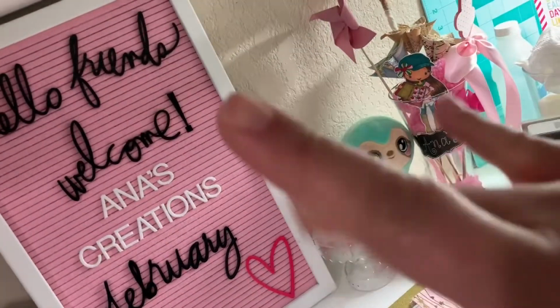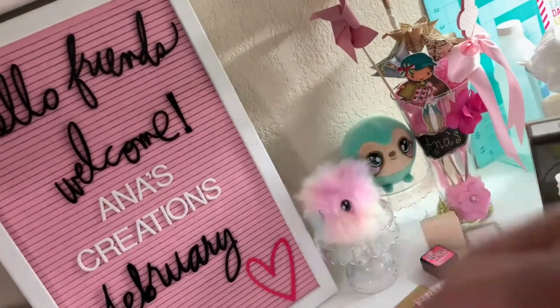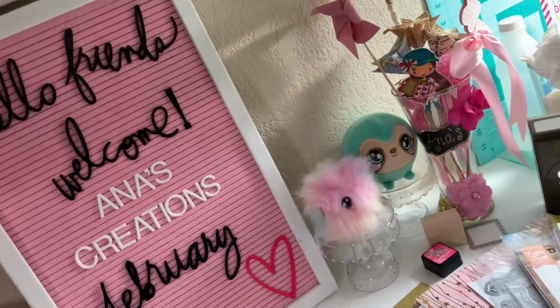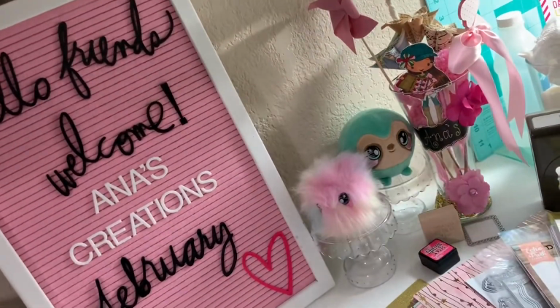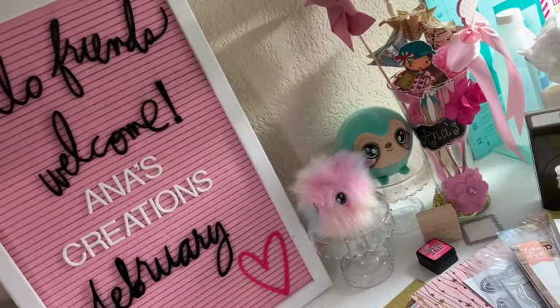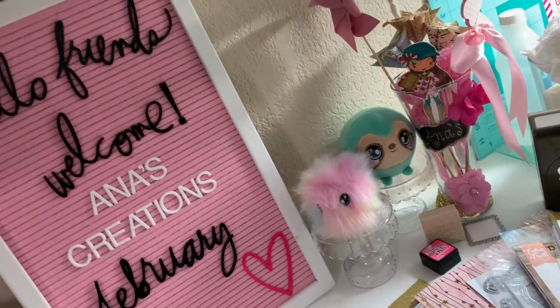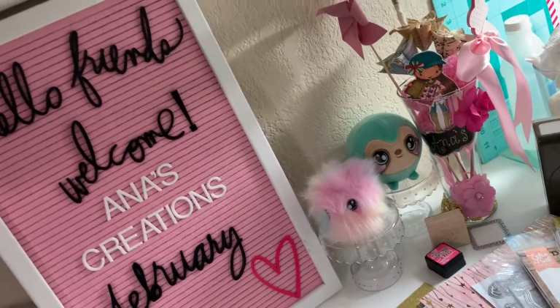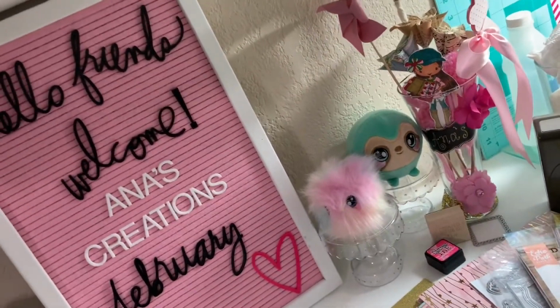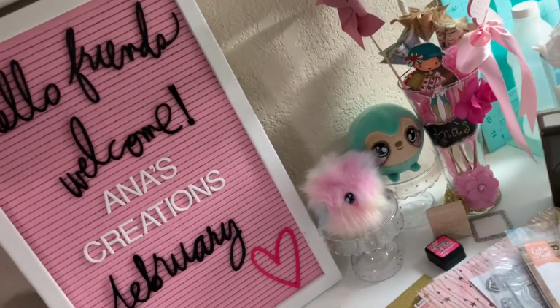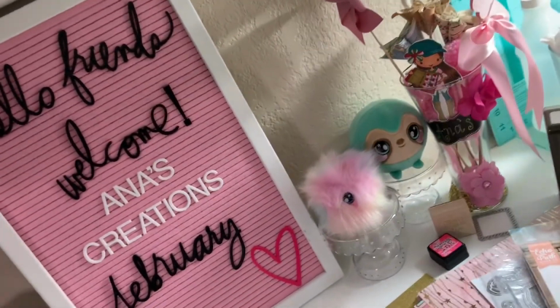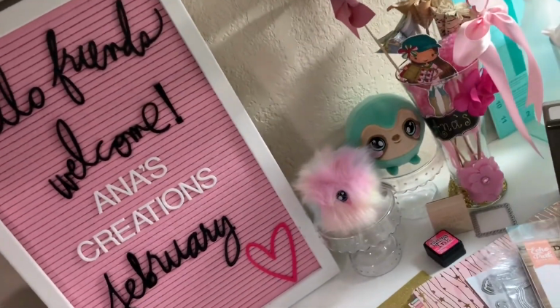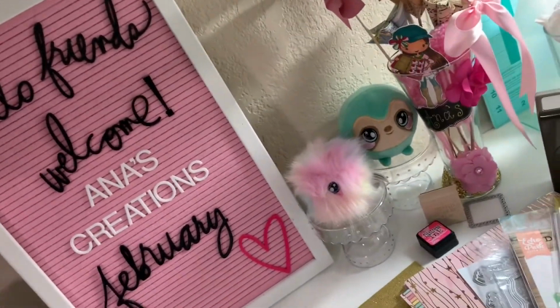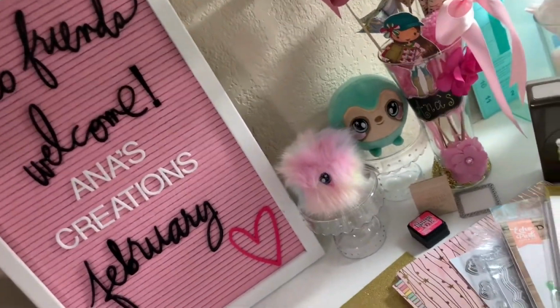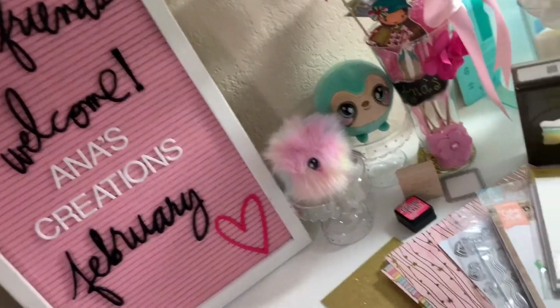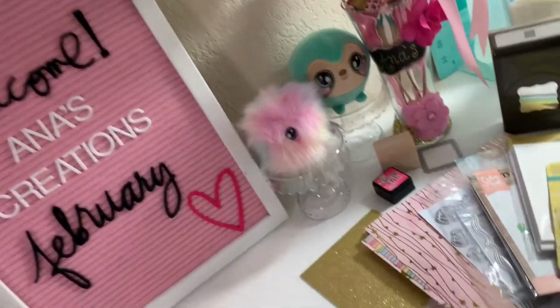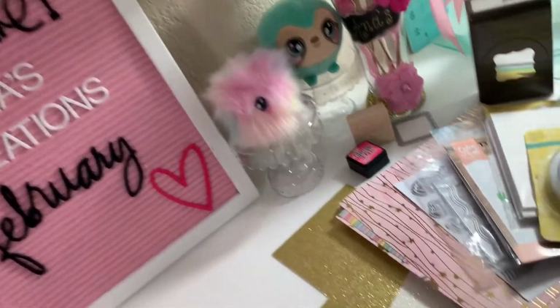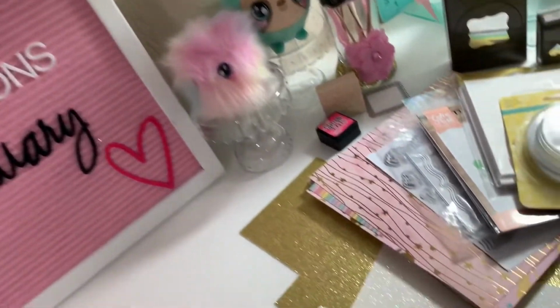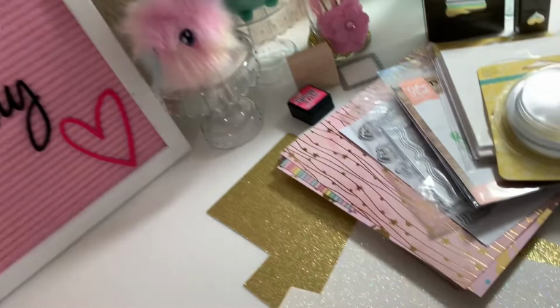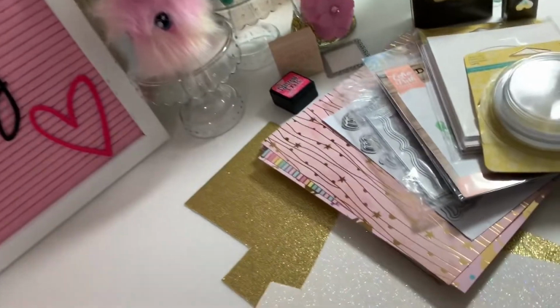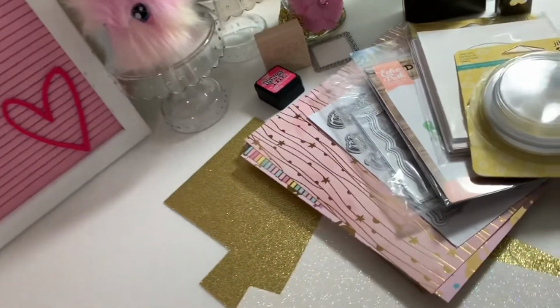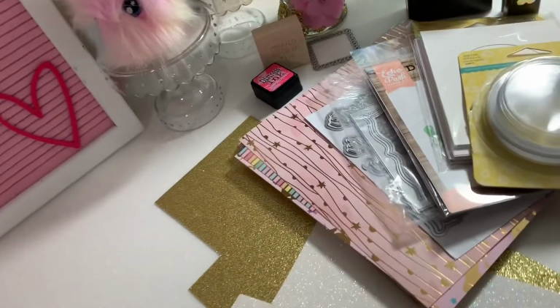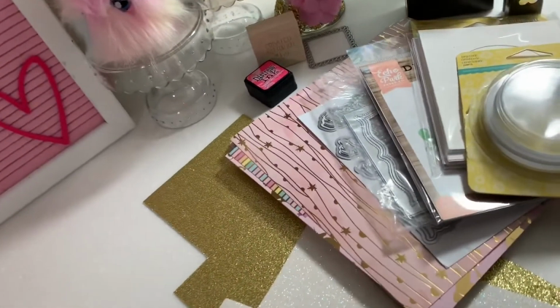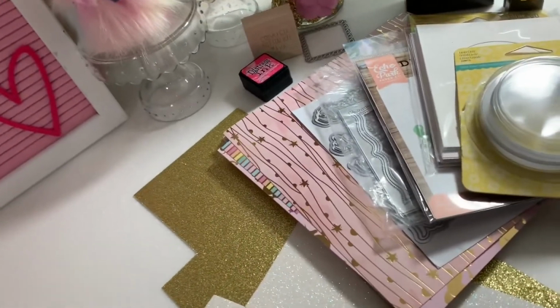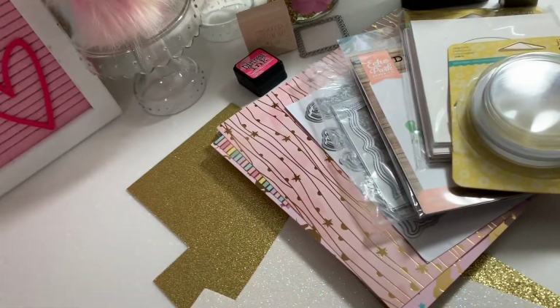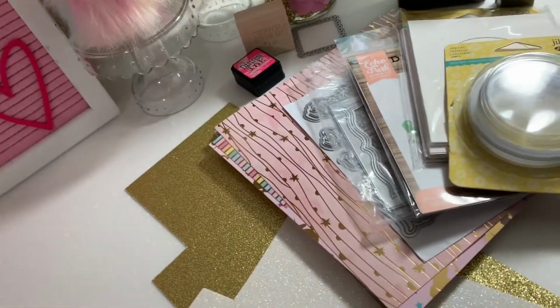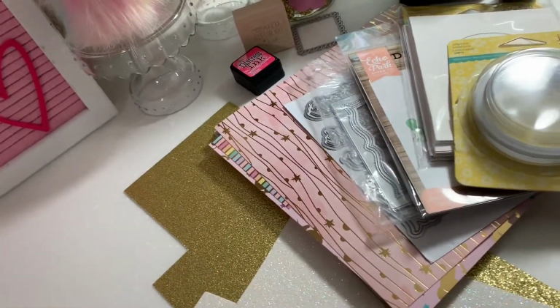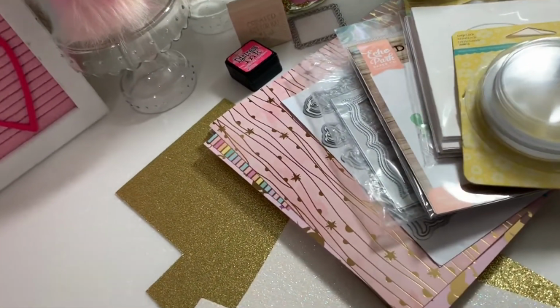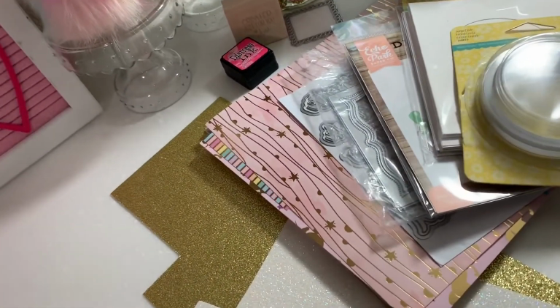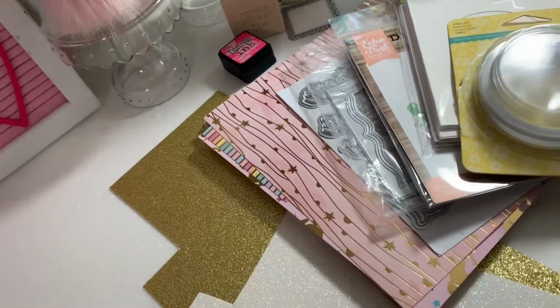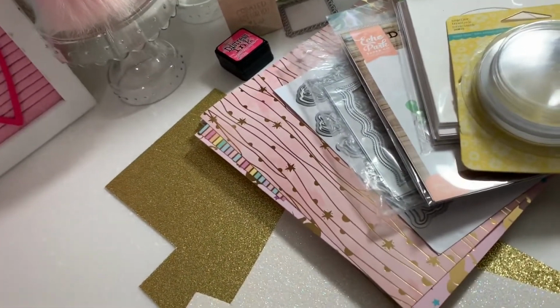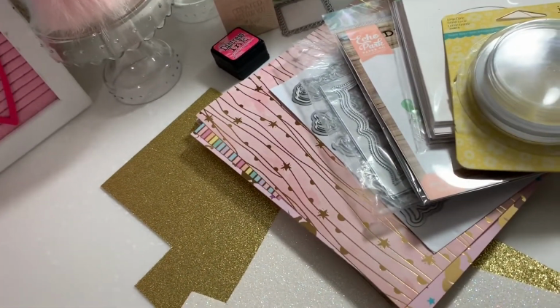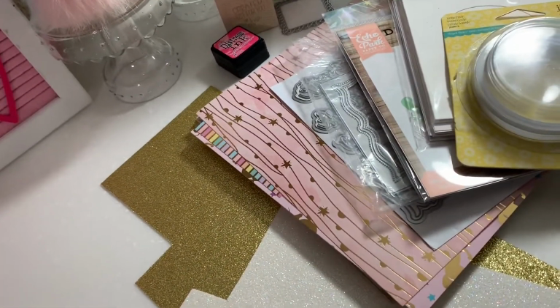Hi everyone, this is Anna with Anna's Creations. Welcome back to my channel. I'm here today with a Project Share.